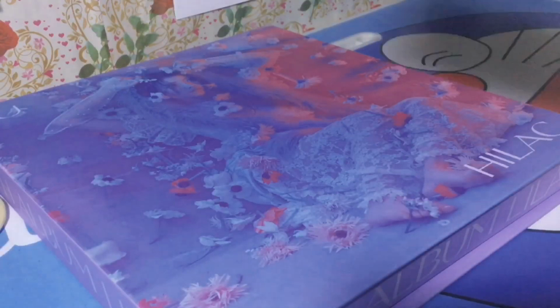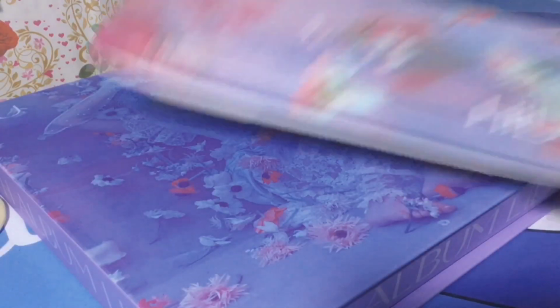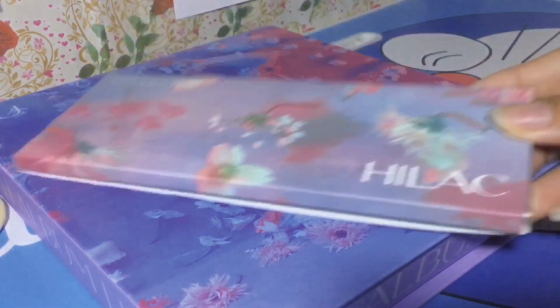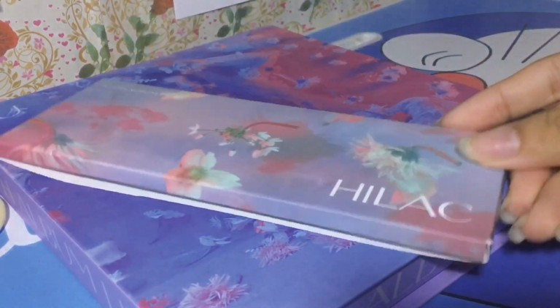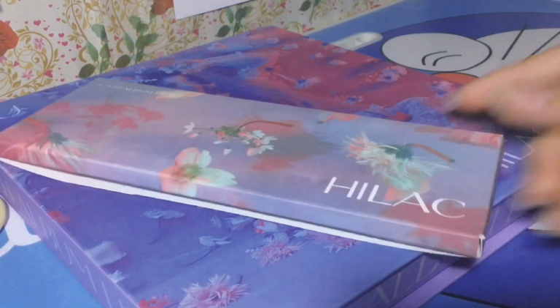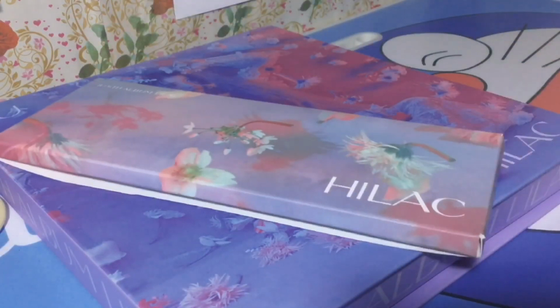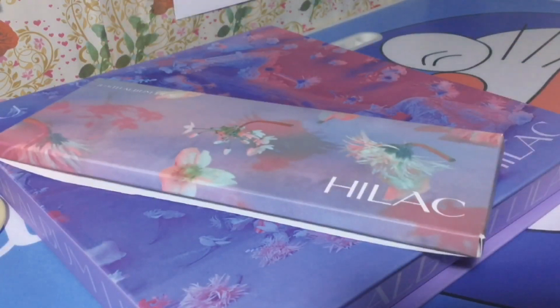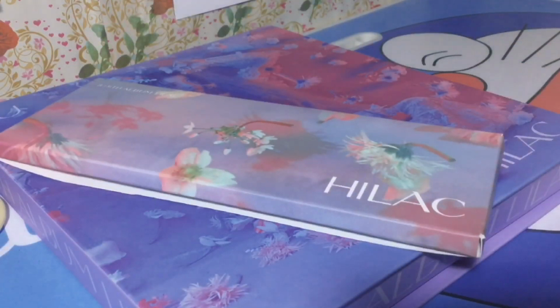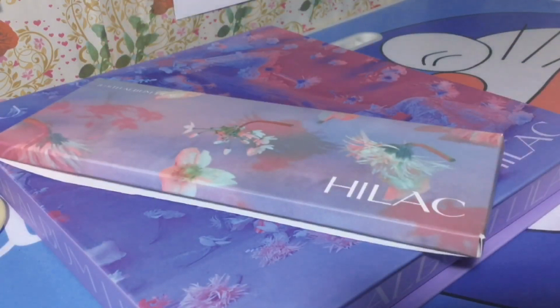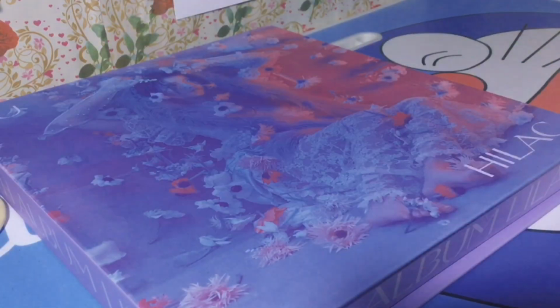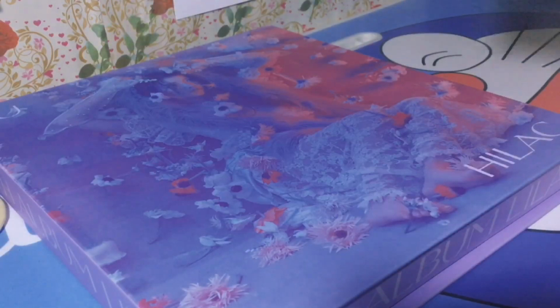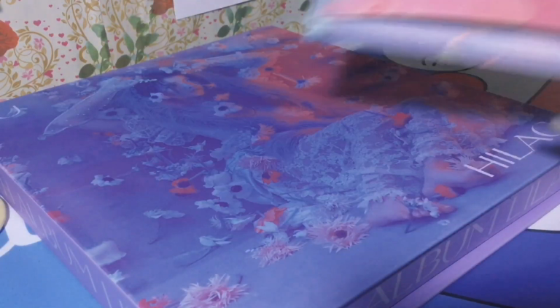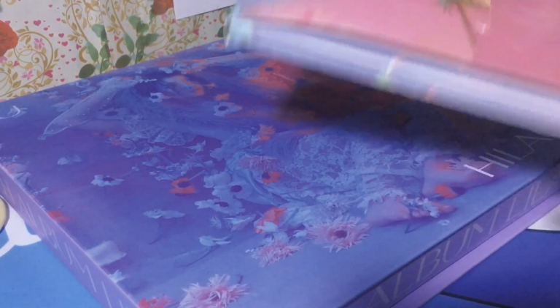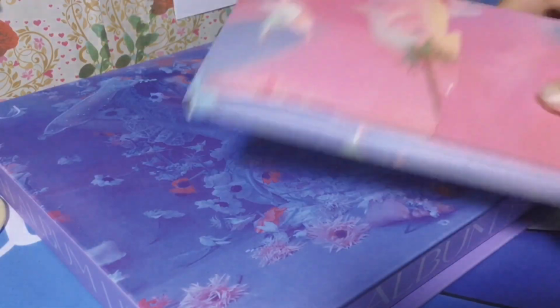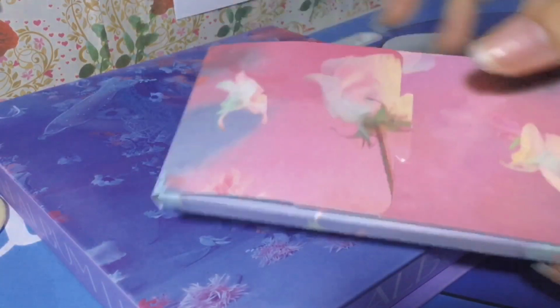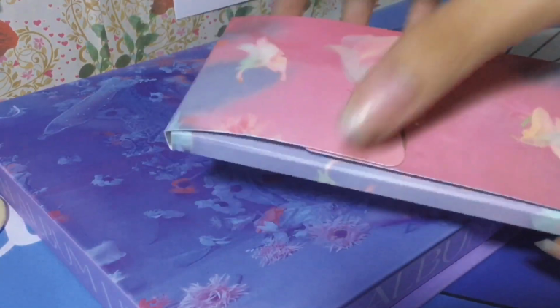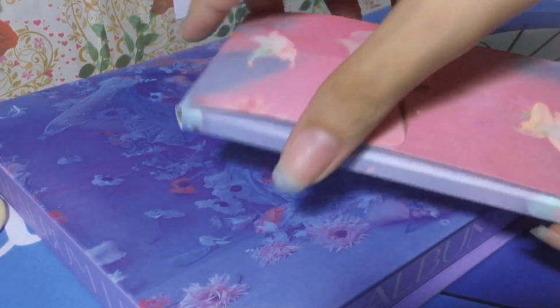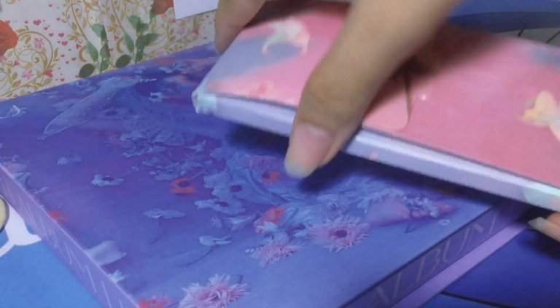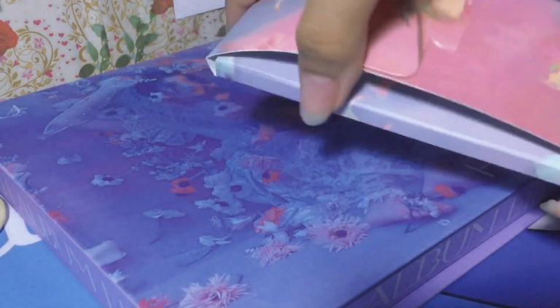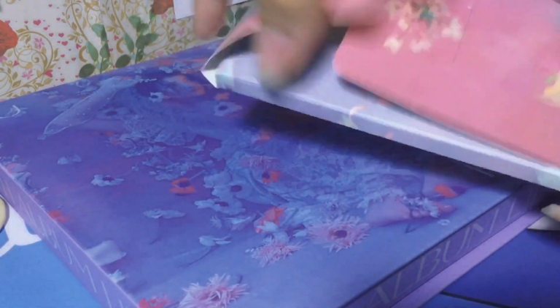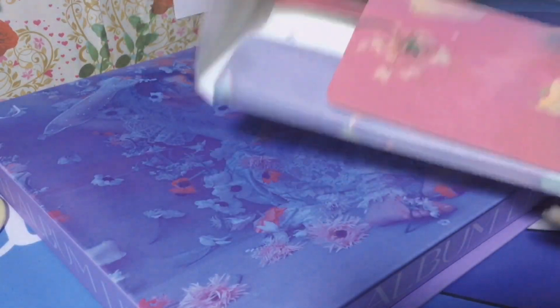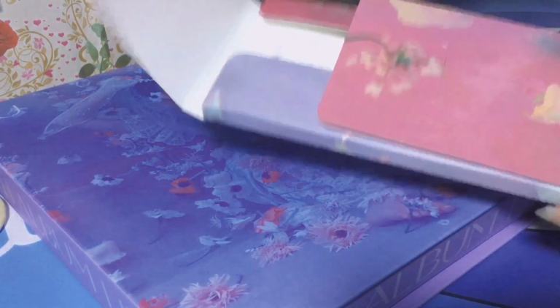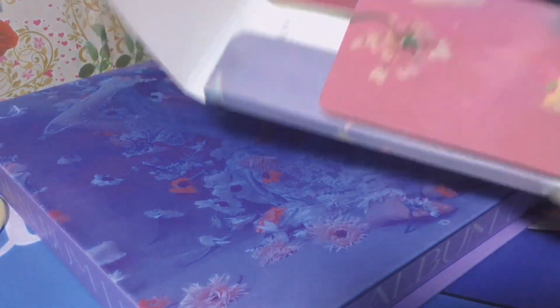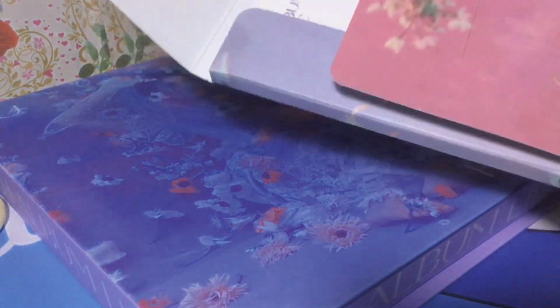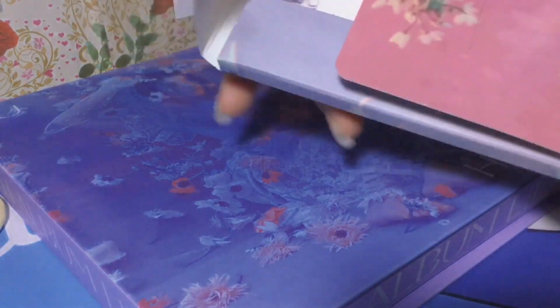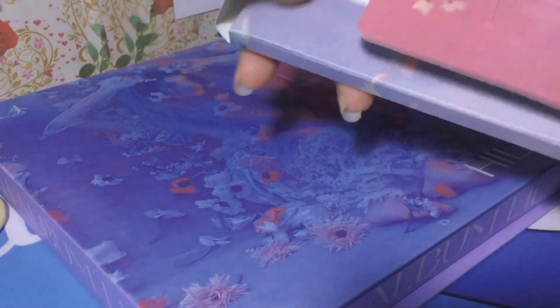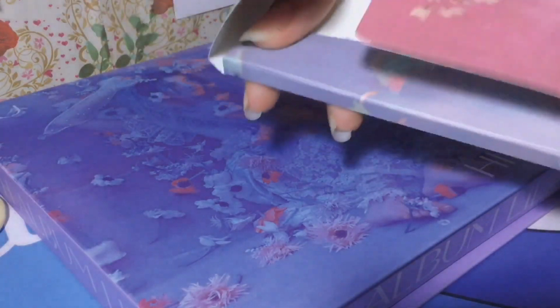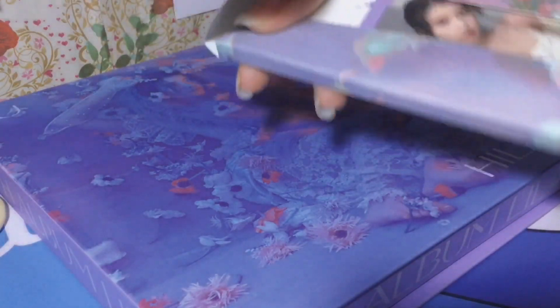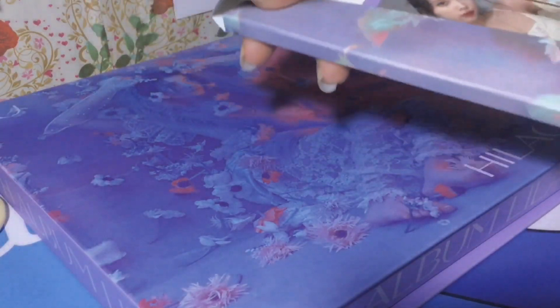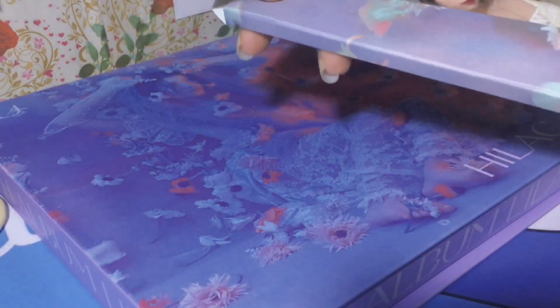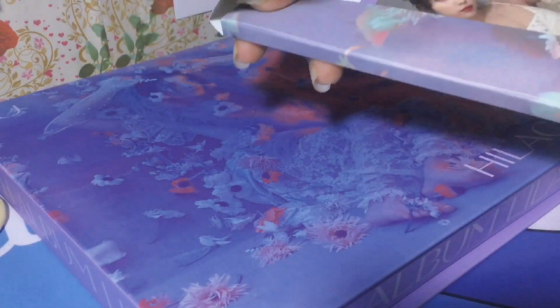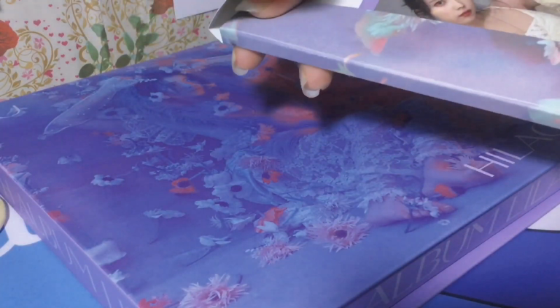In this small box you can find the photocard, the sticker, and the ID photo kit.